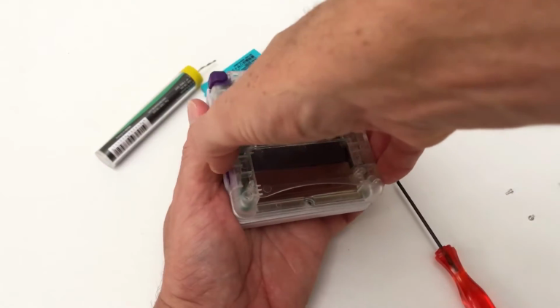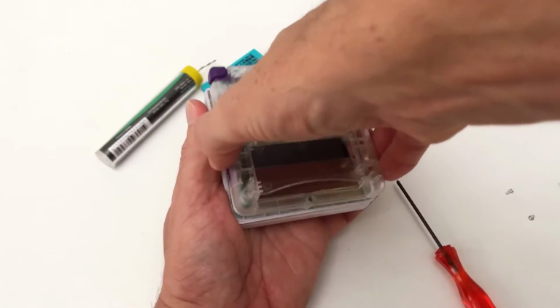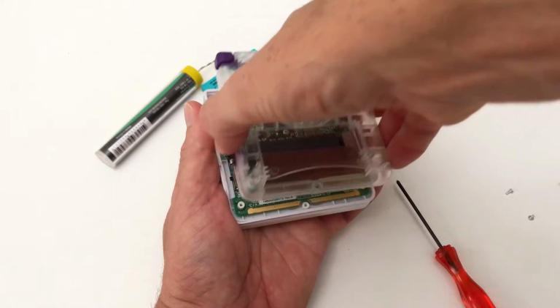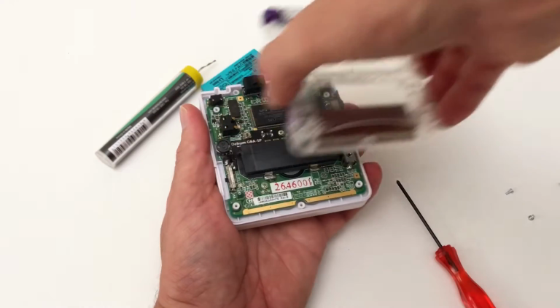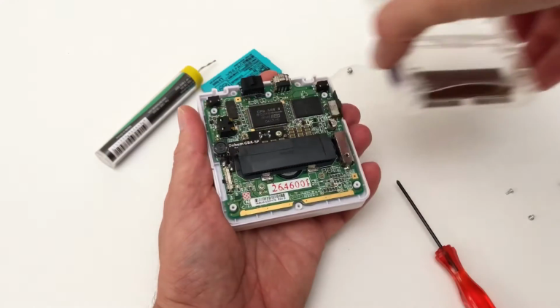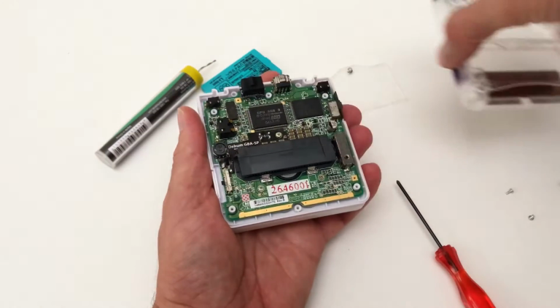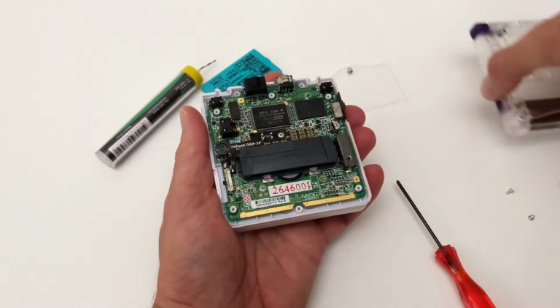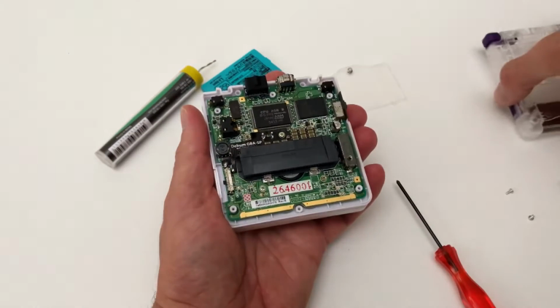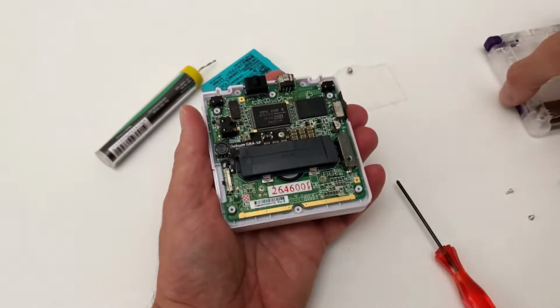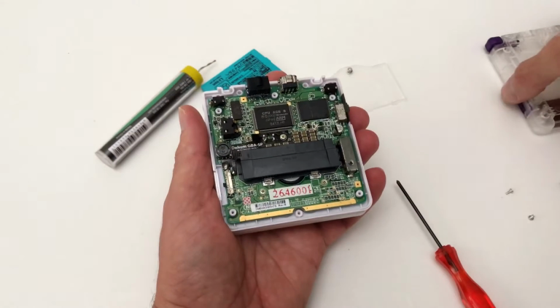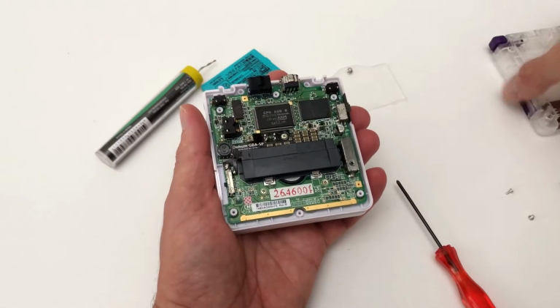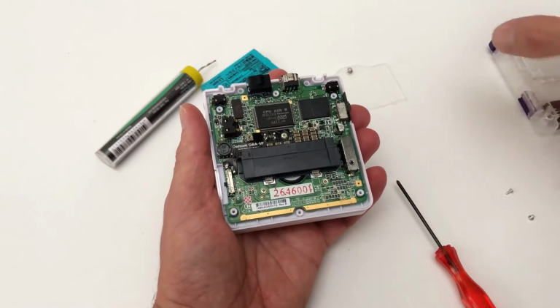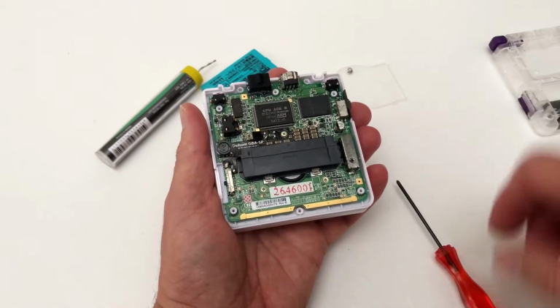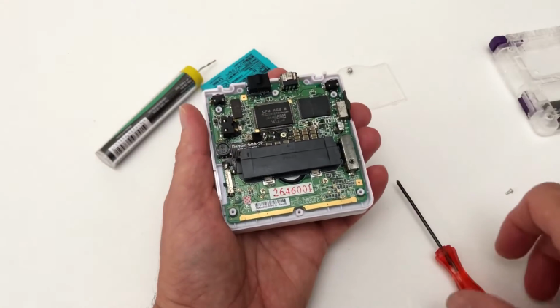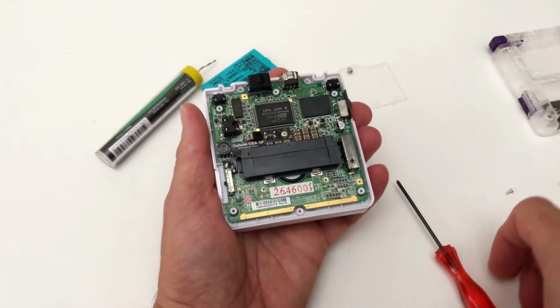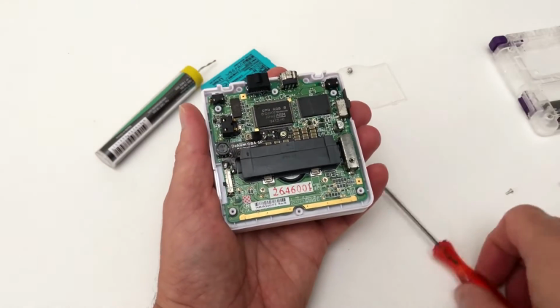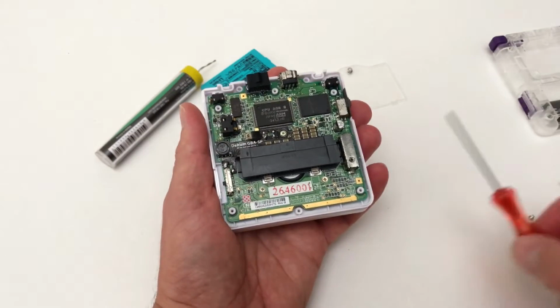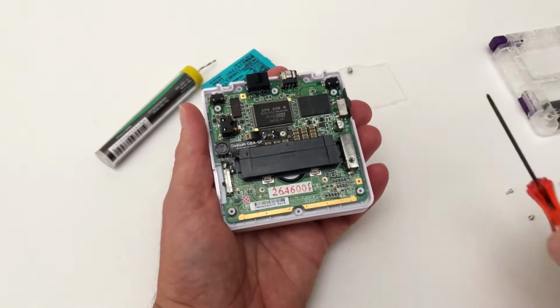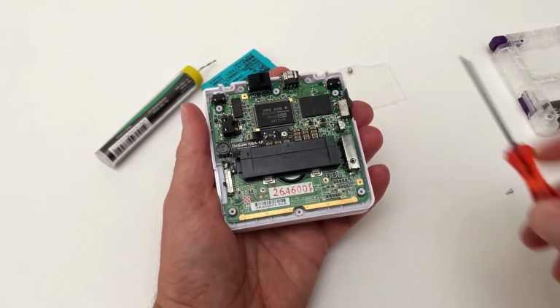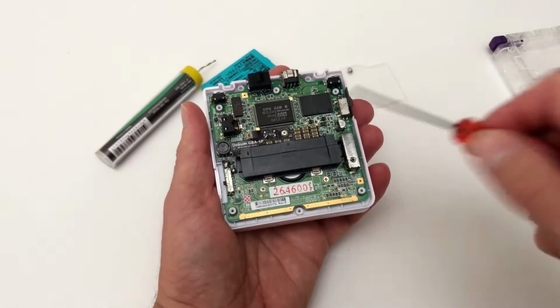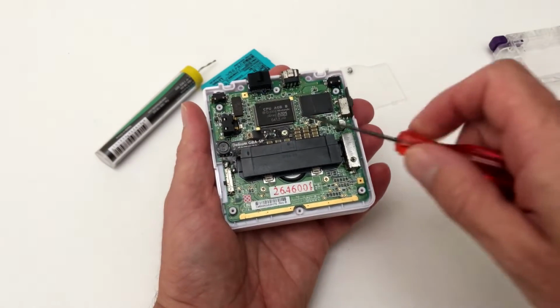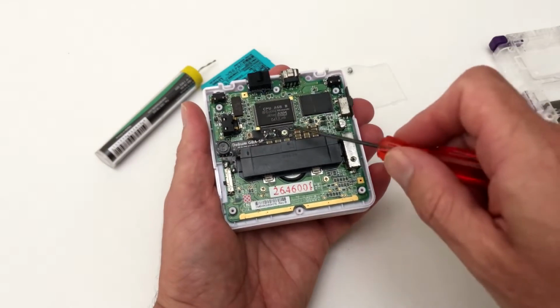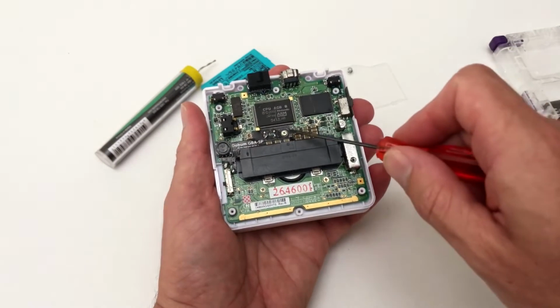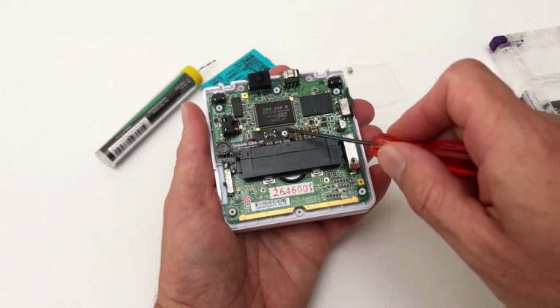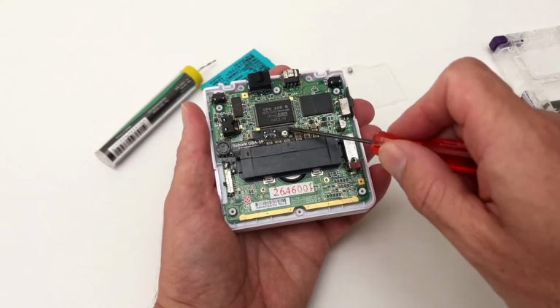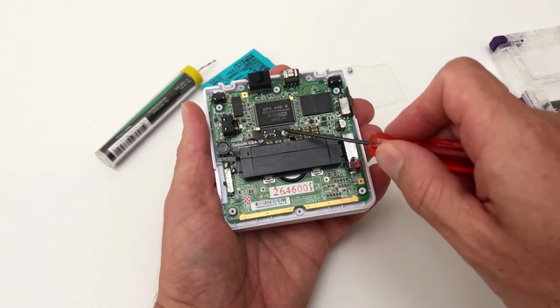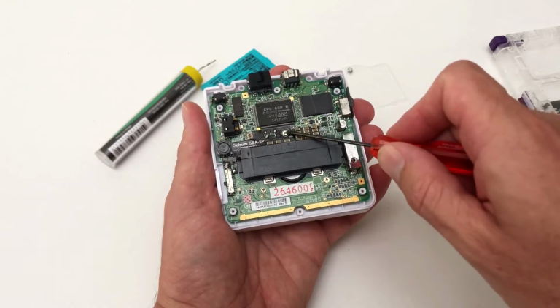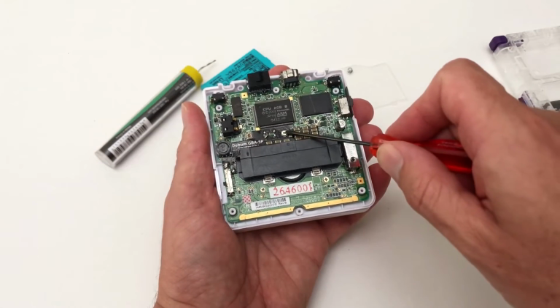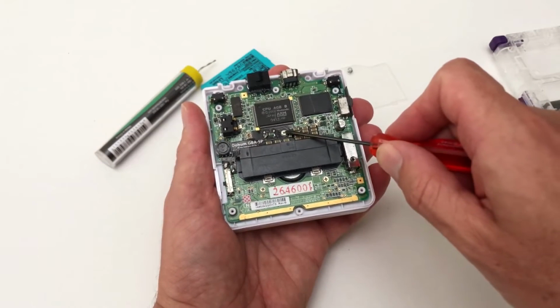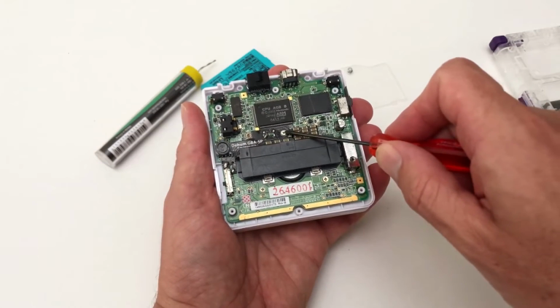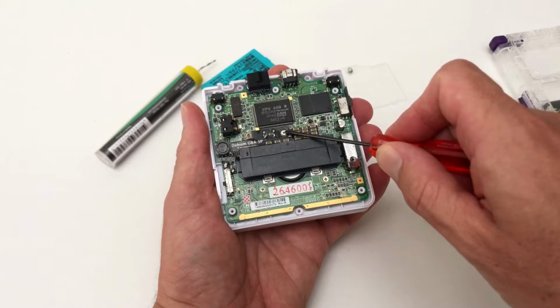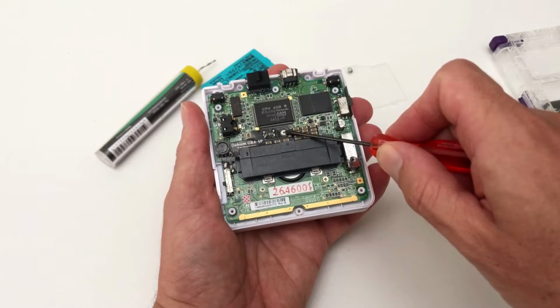Then there are two screws holding the PCB in place. After unscrewing the screws, gently pry up the shell. There are three more screws holding the PCB in place.